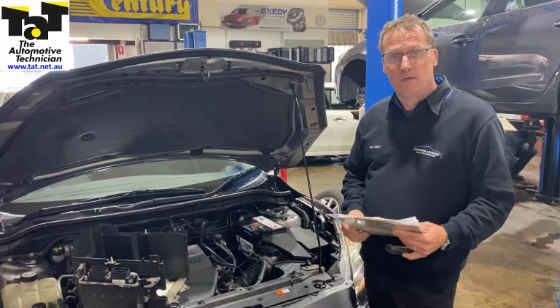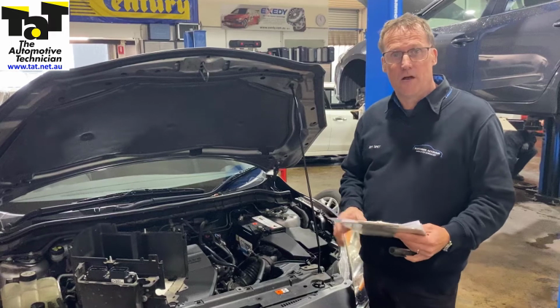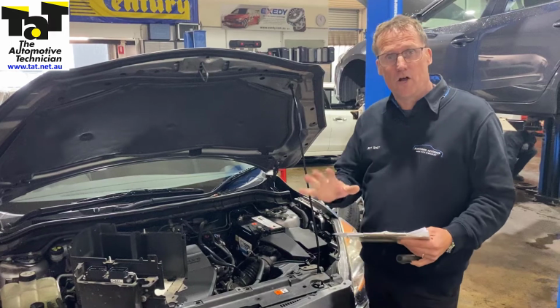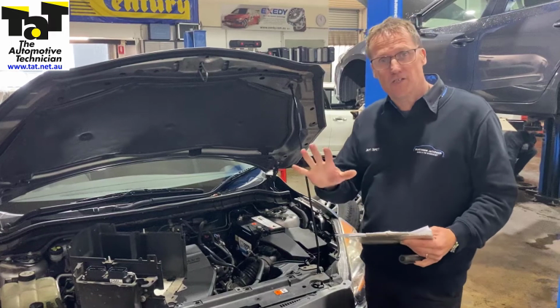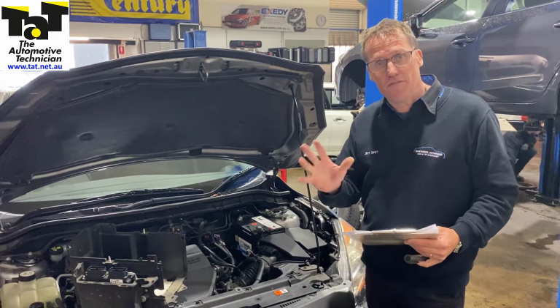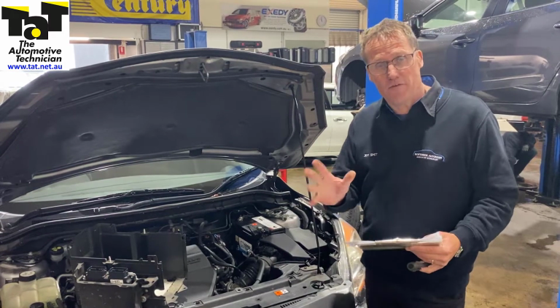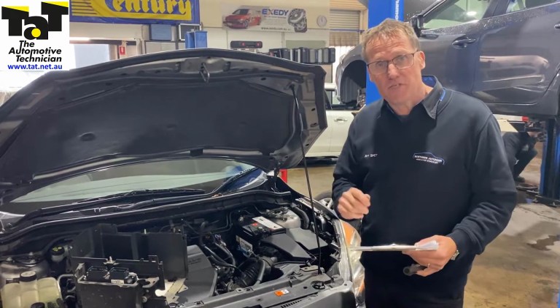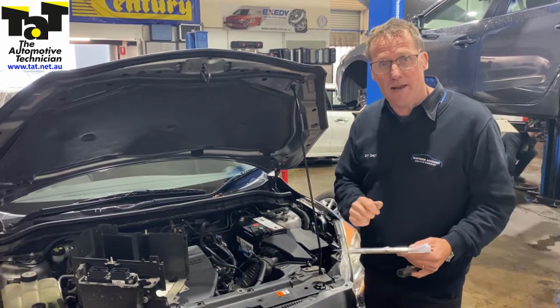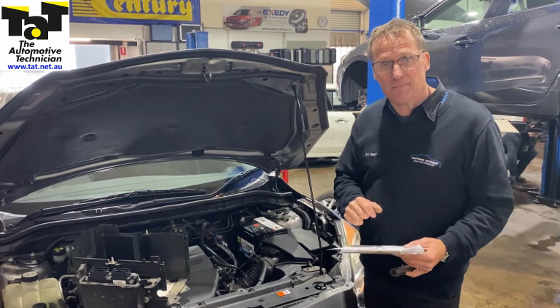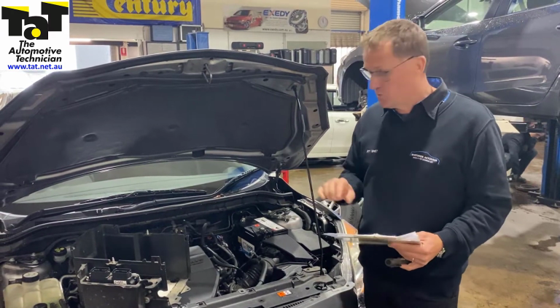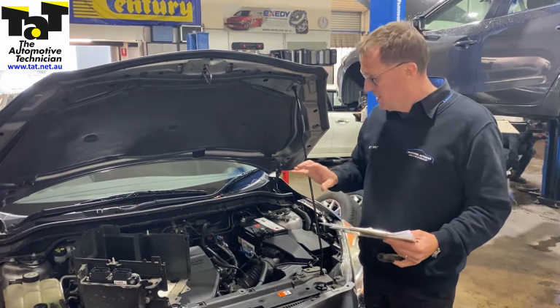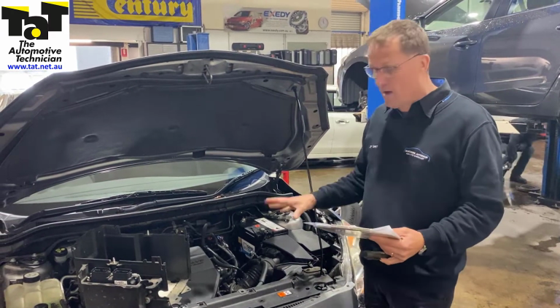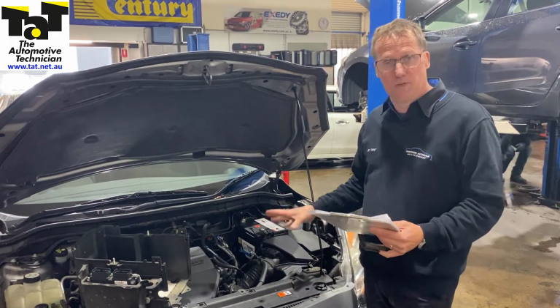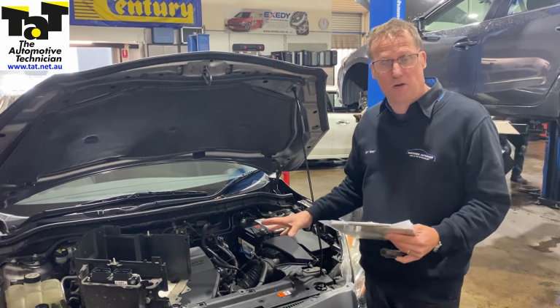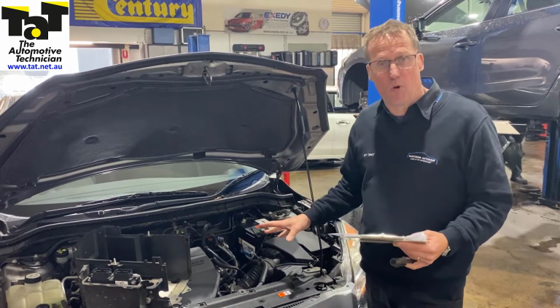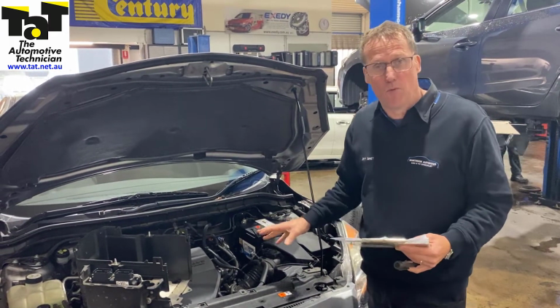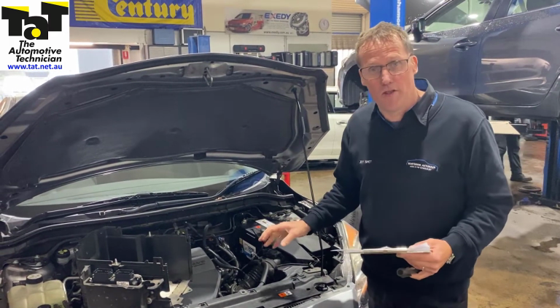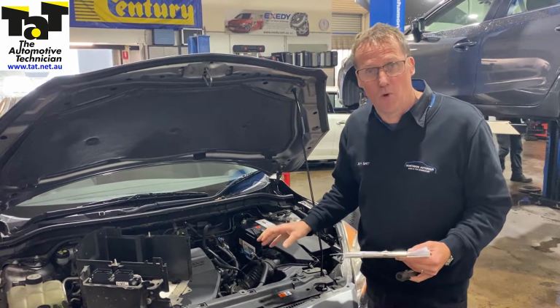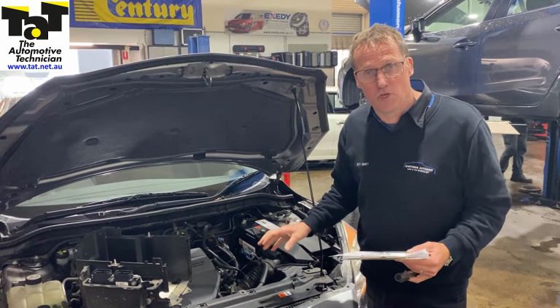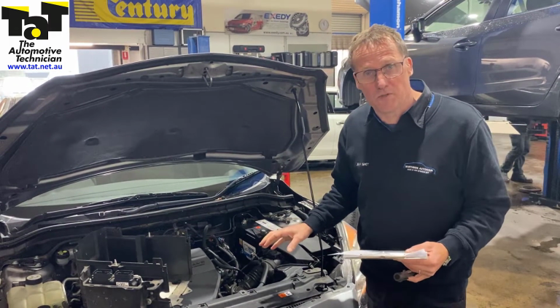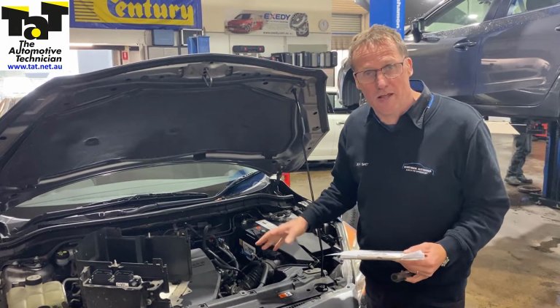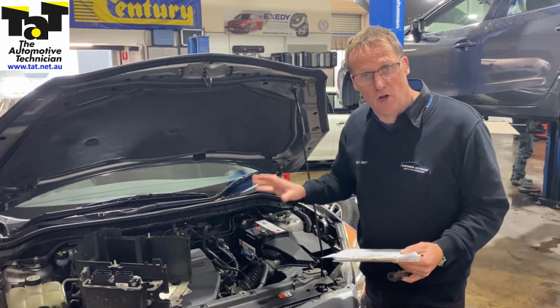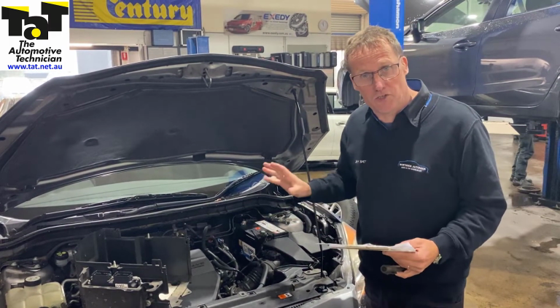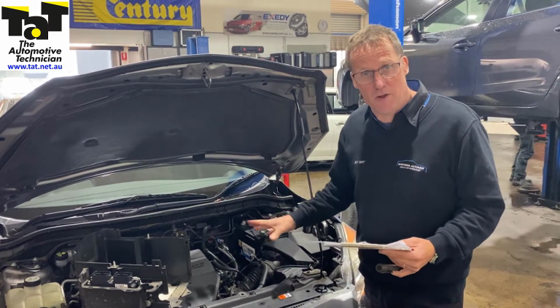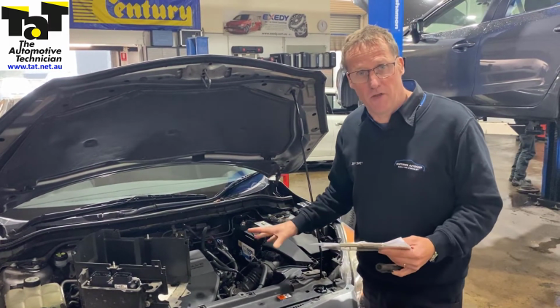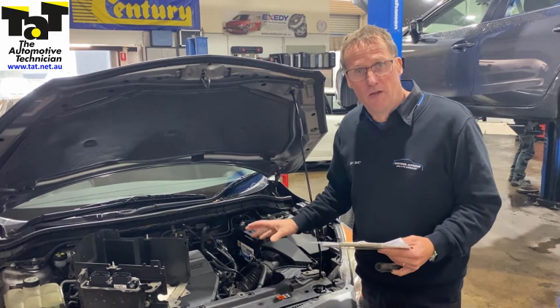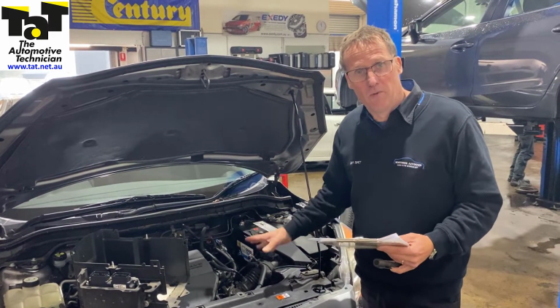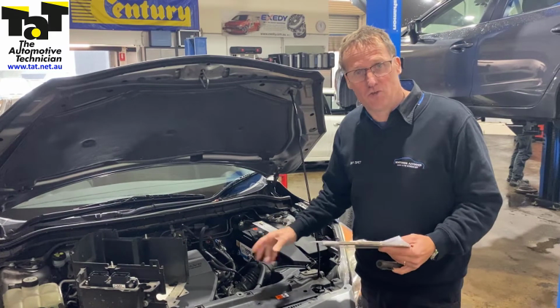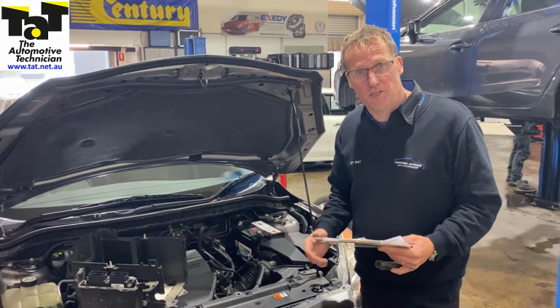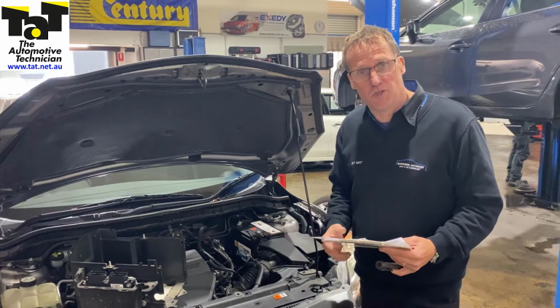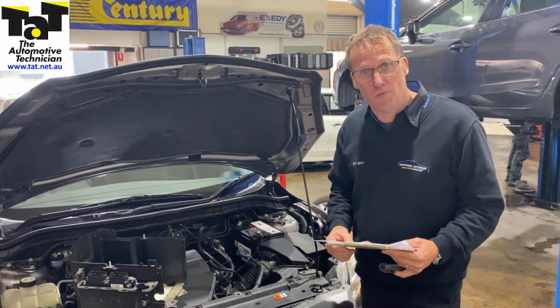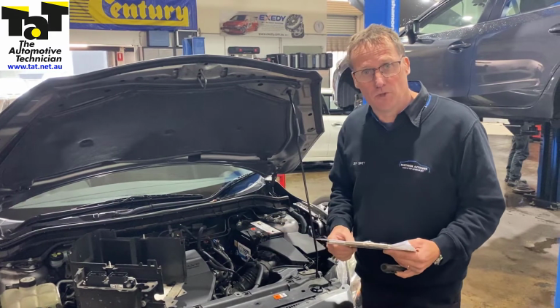Hi guys, Geoff here from TAP, just with a particular problem we've got in our workshop today that I'd like to share with you, with a transmission module.